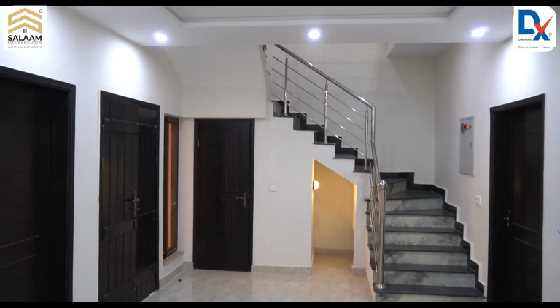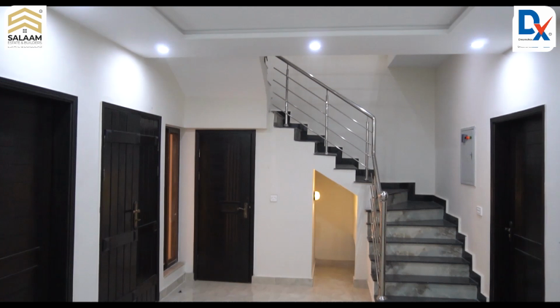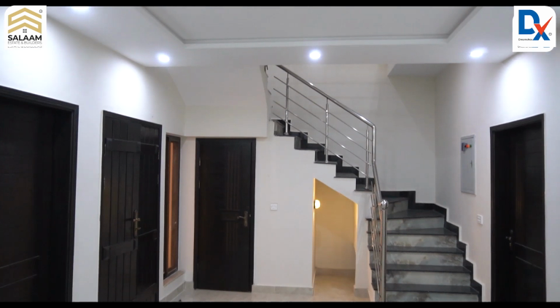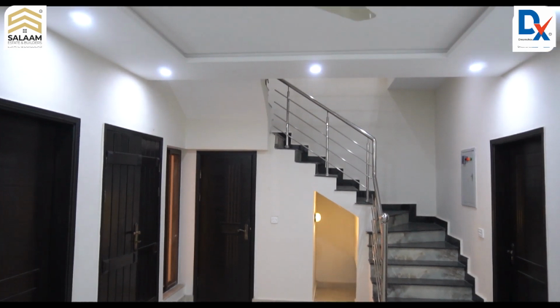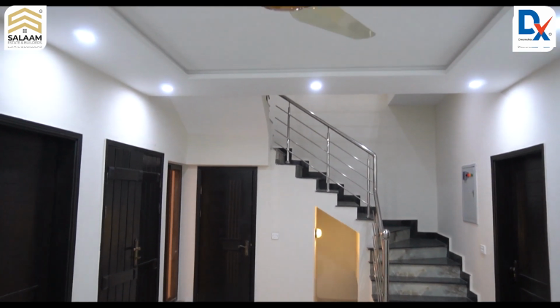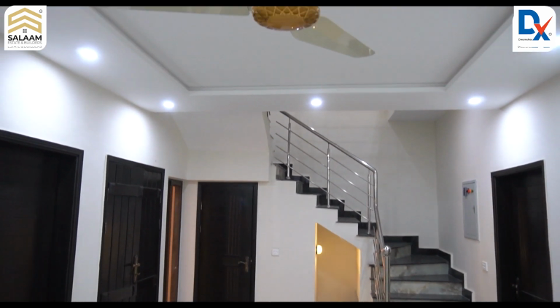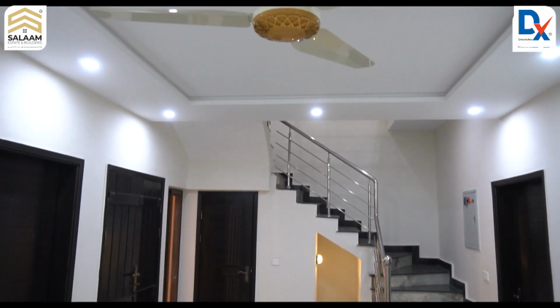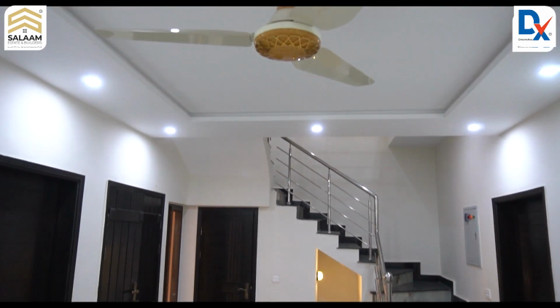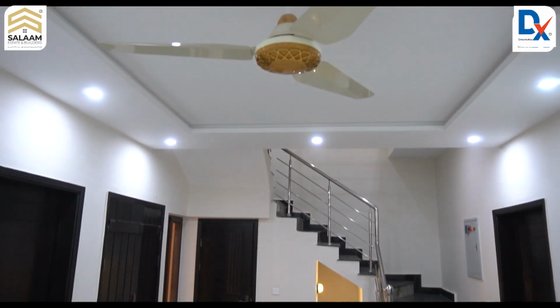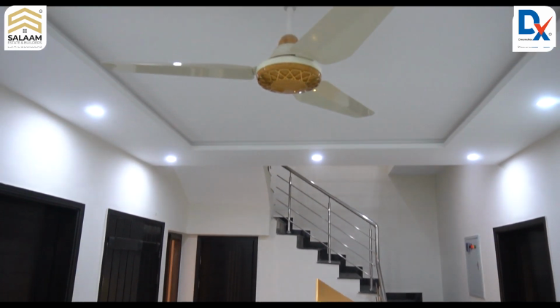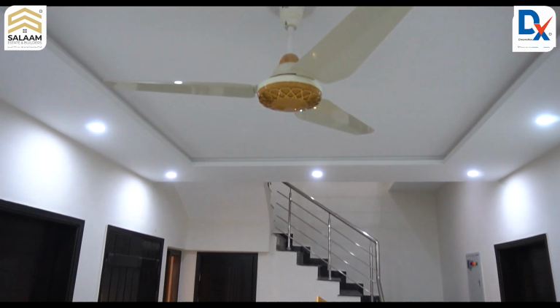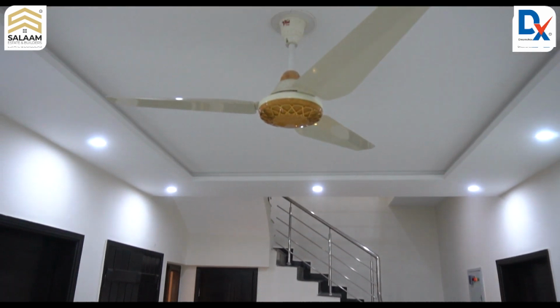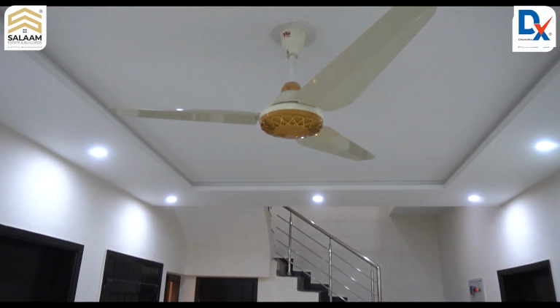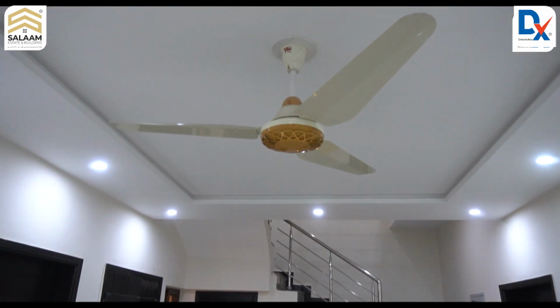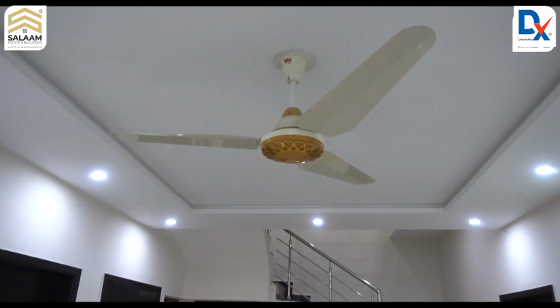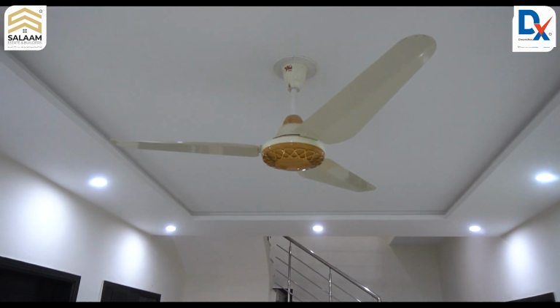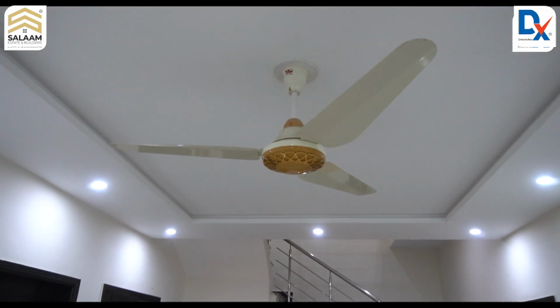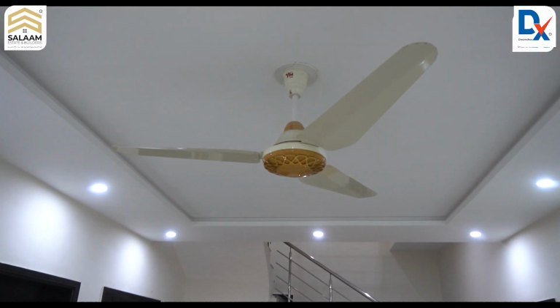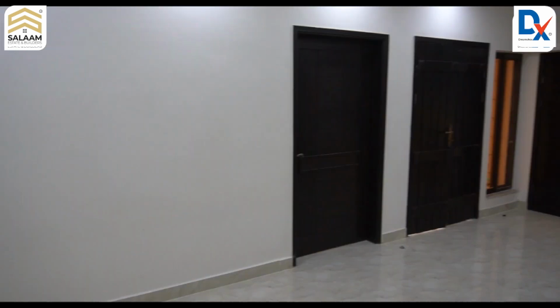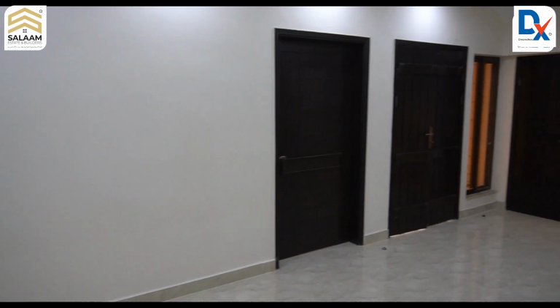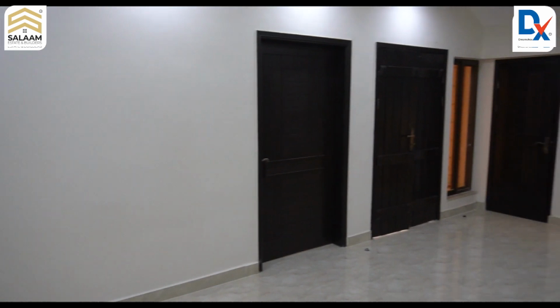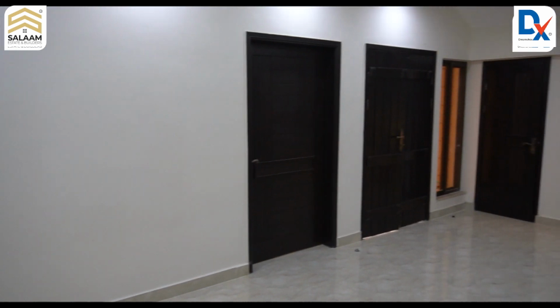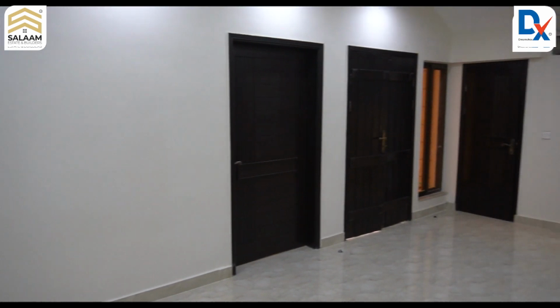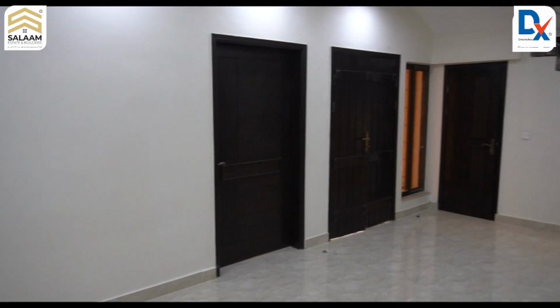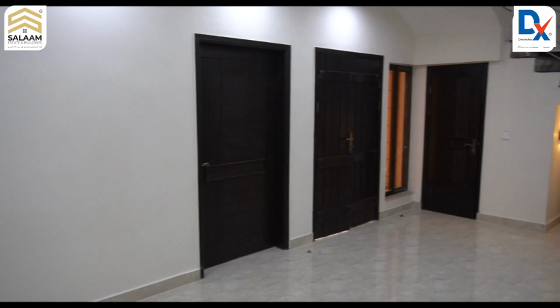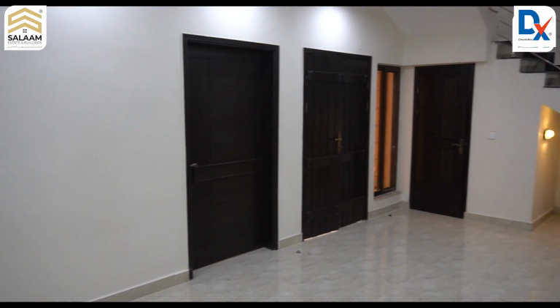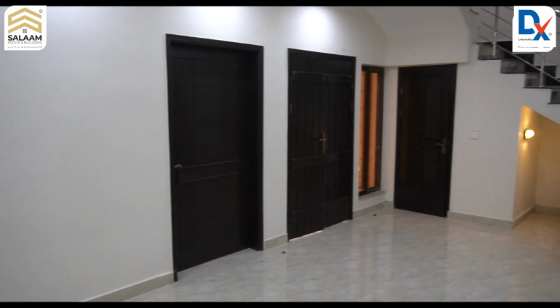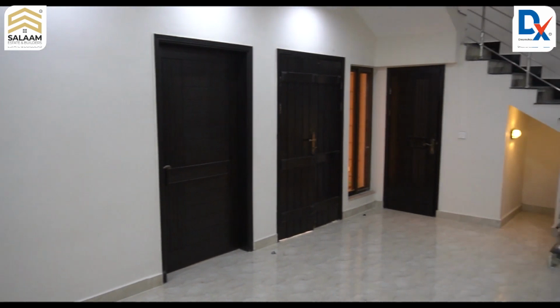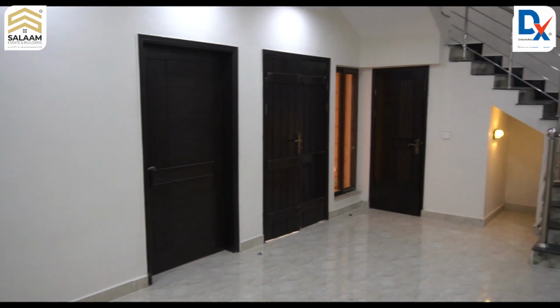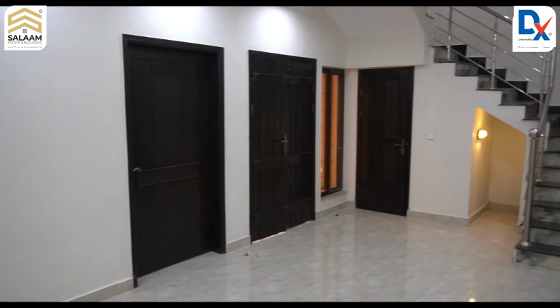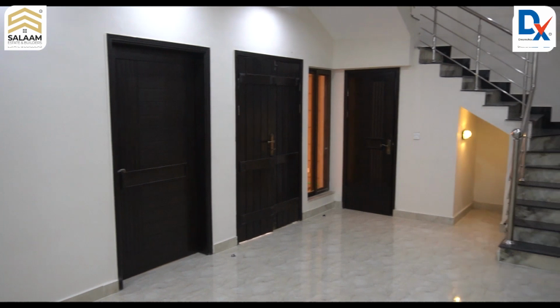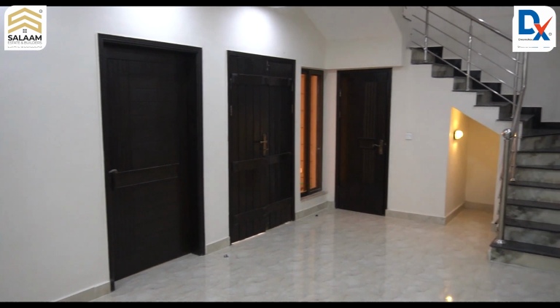You can also see this beautiful ceiling design. Any client can choose from a variety of ceiling designs according to their preference.